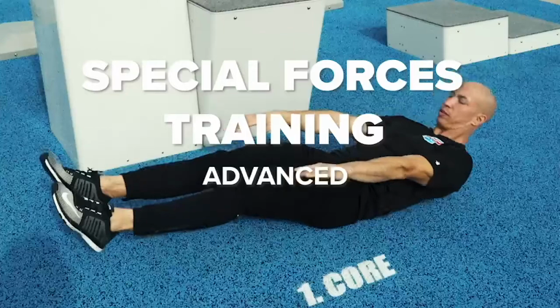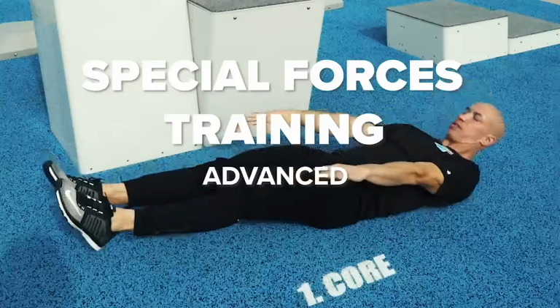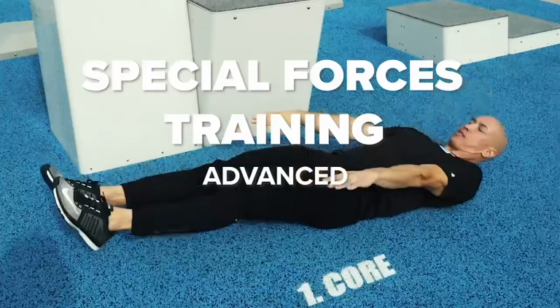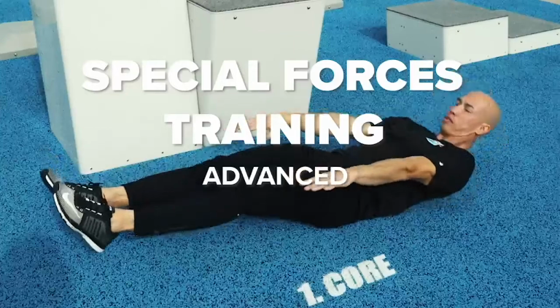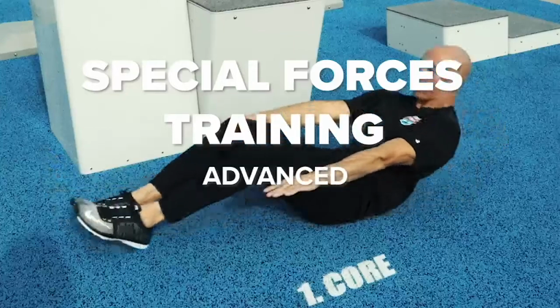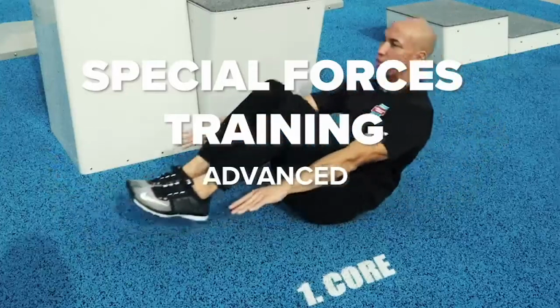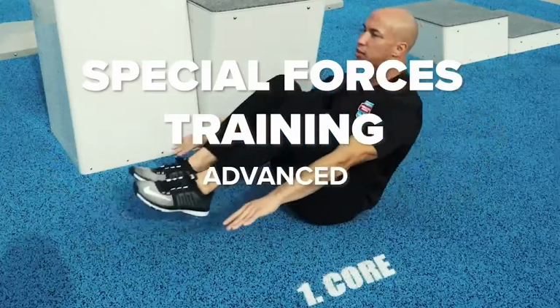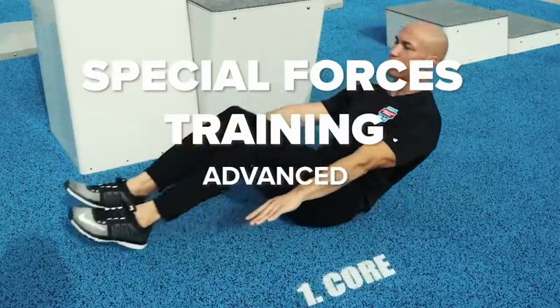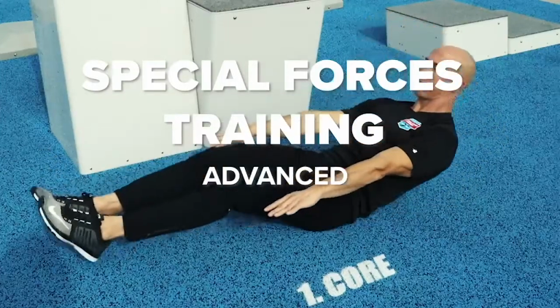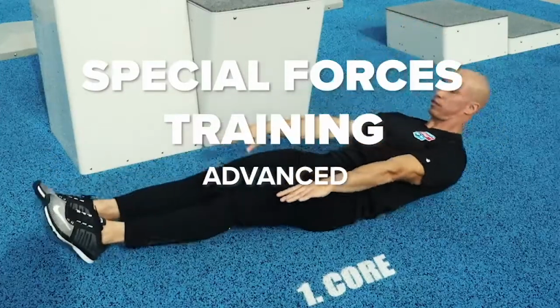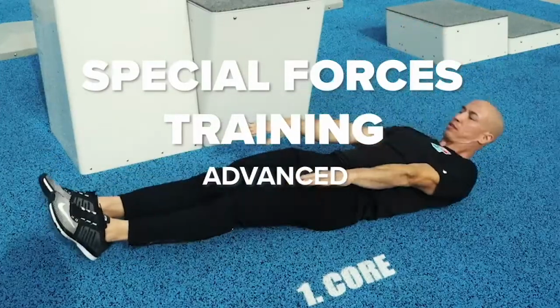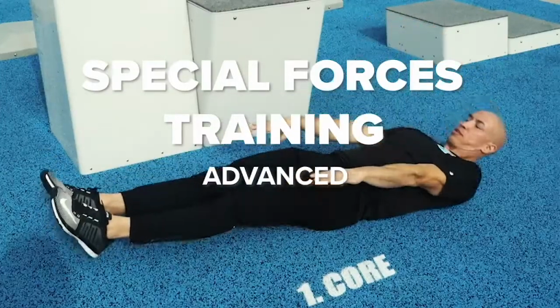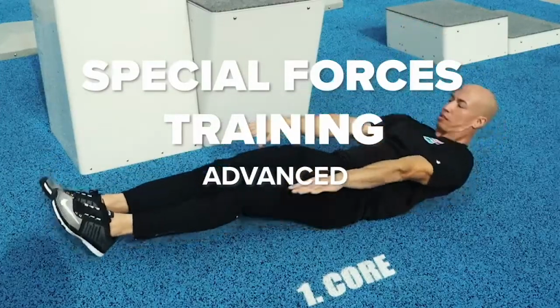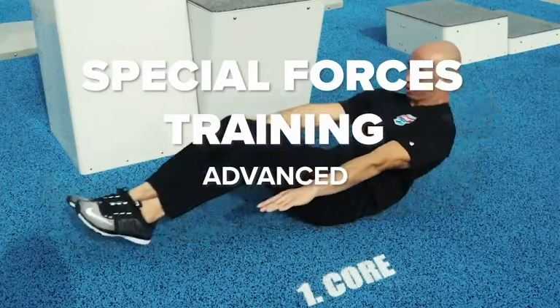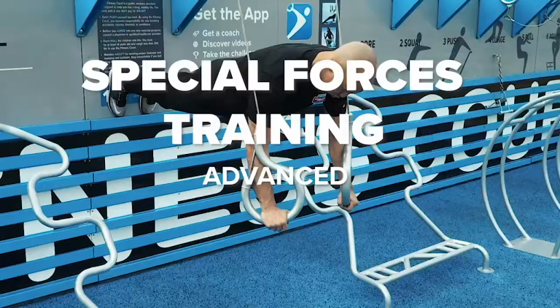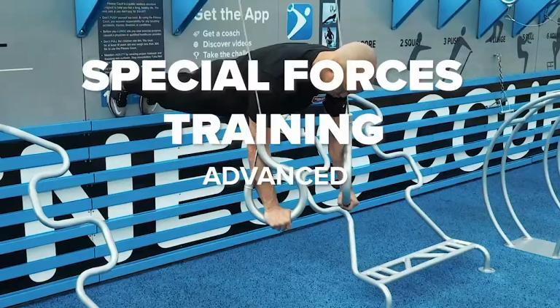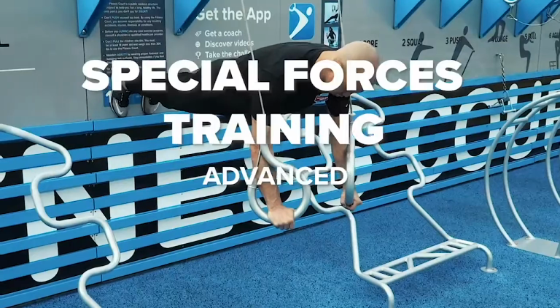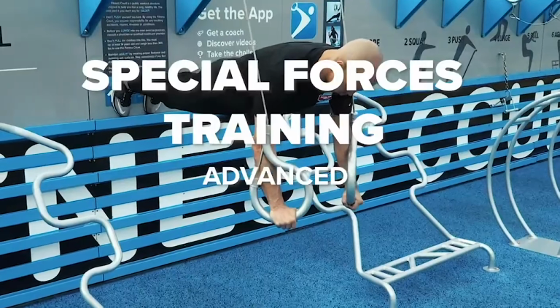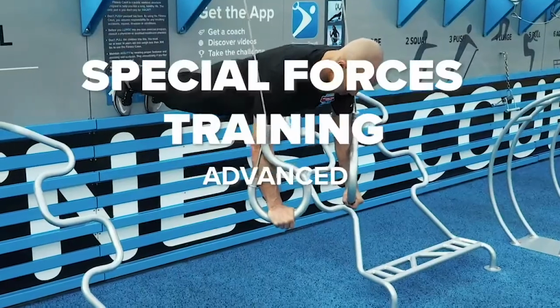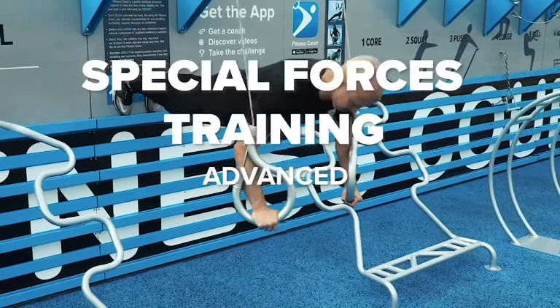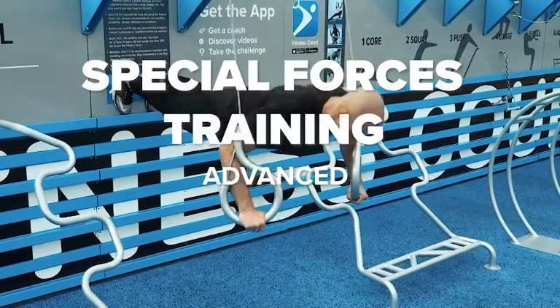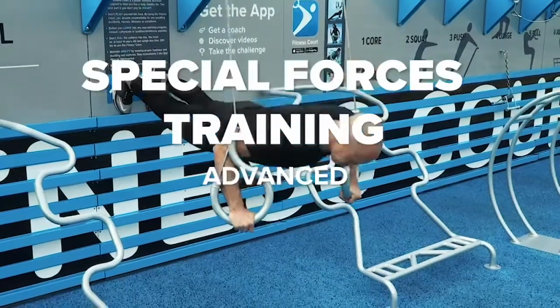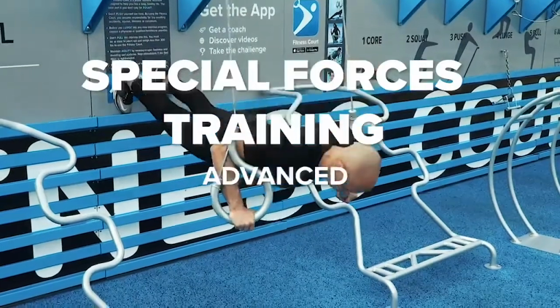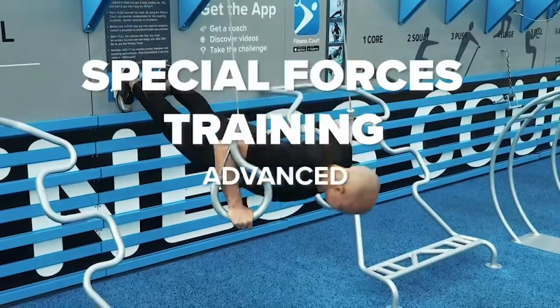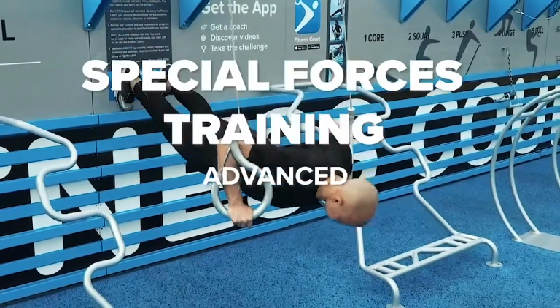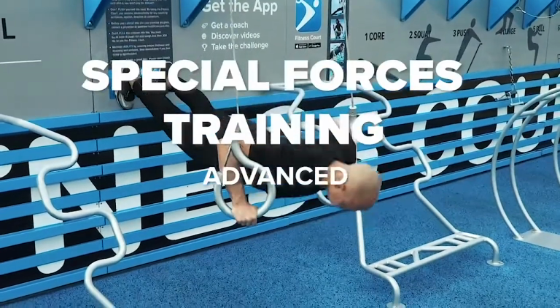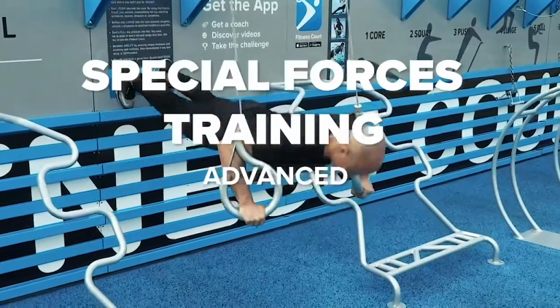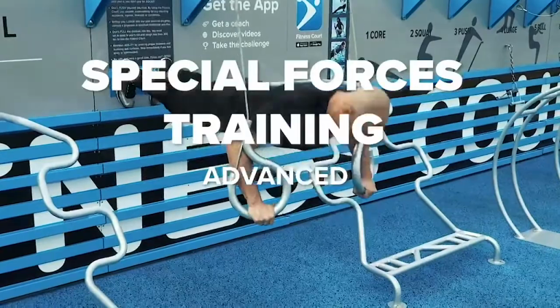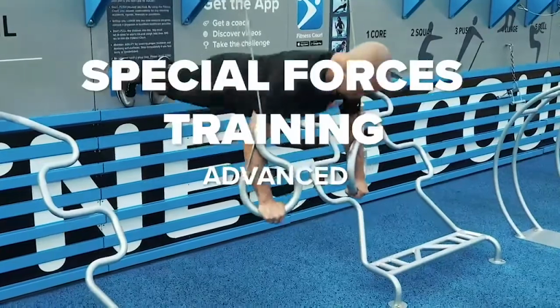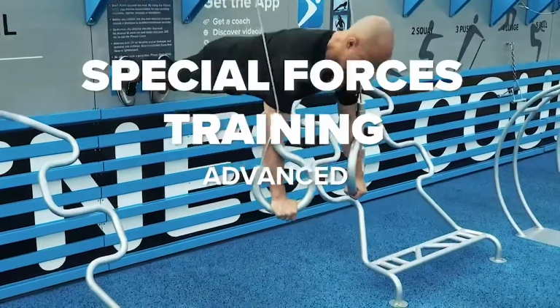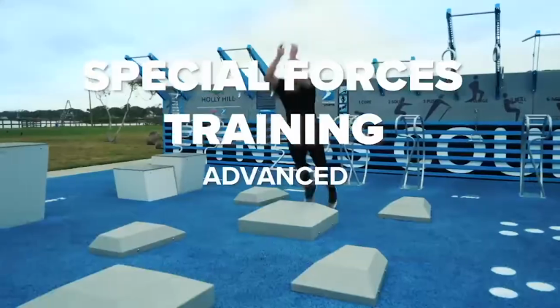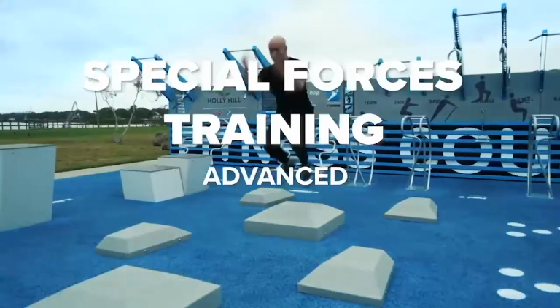I'm Mark Lorne with the National Fitness Campaign. This is an advanced special forces workout.